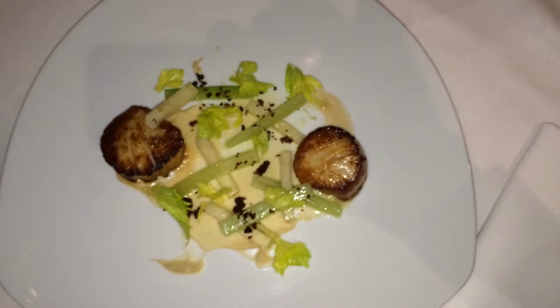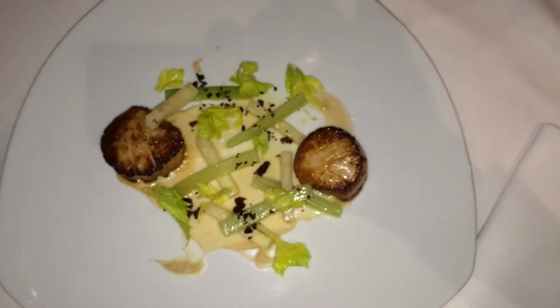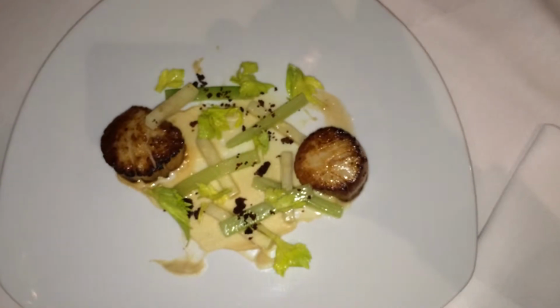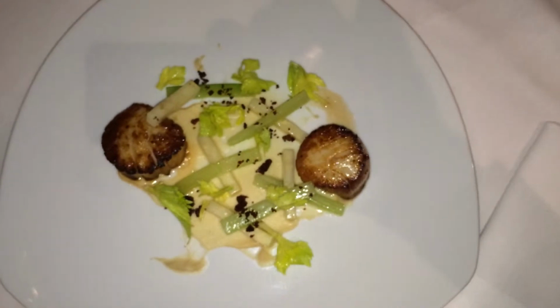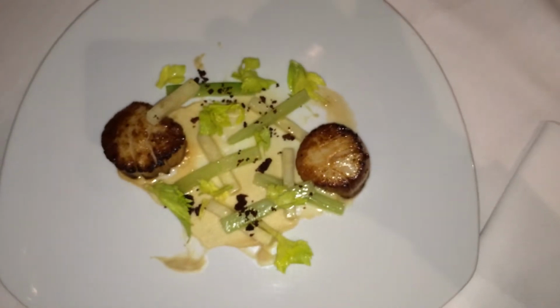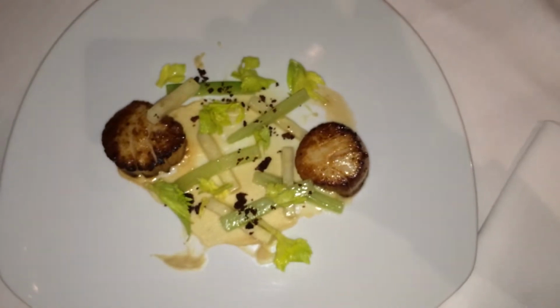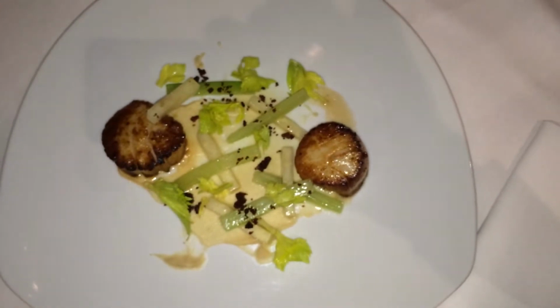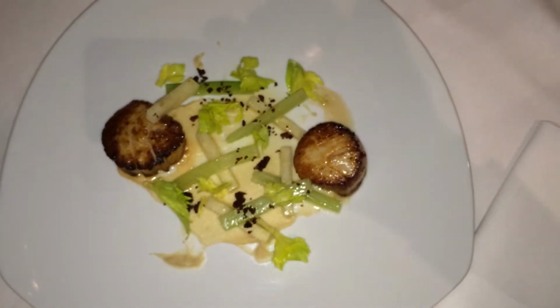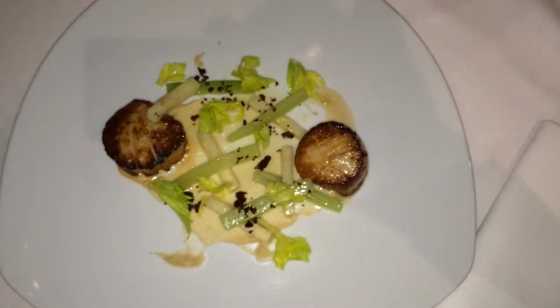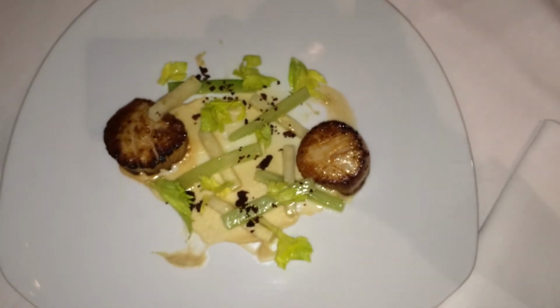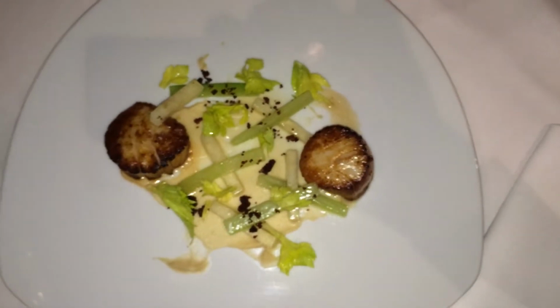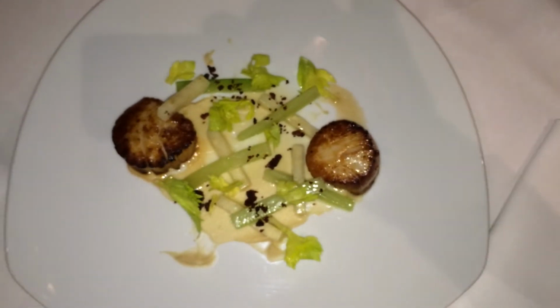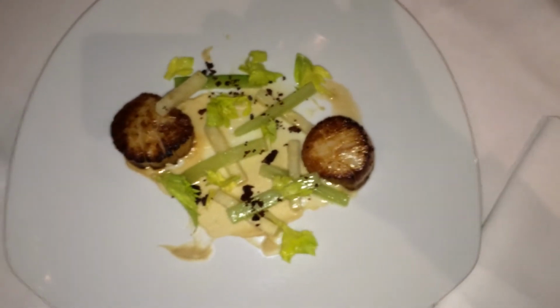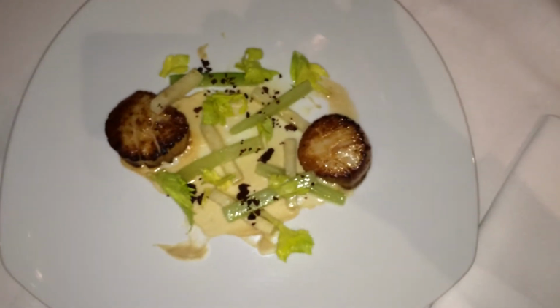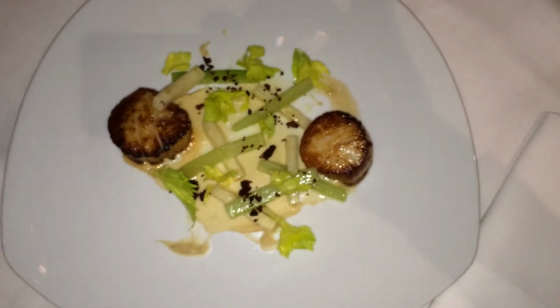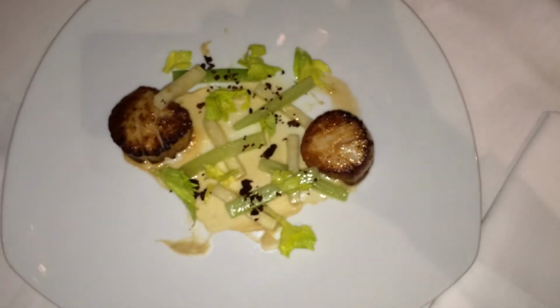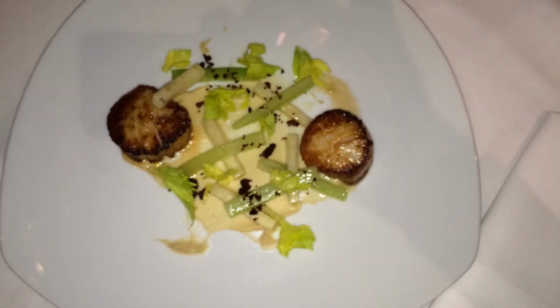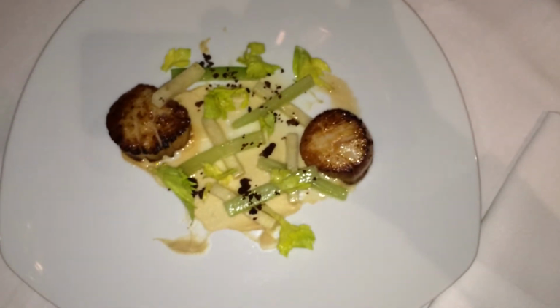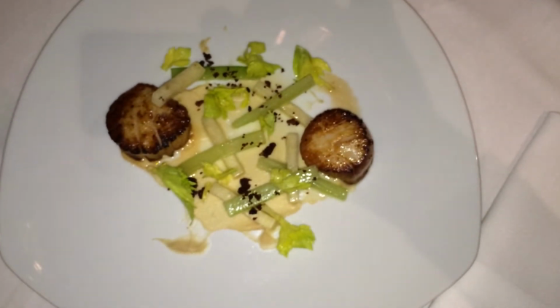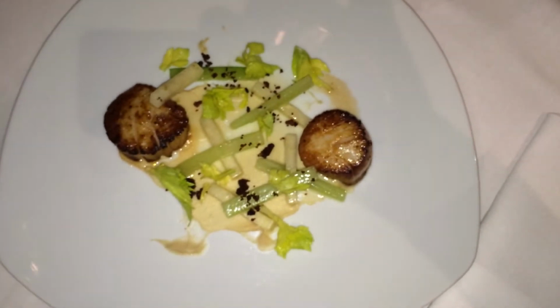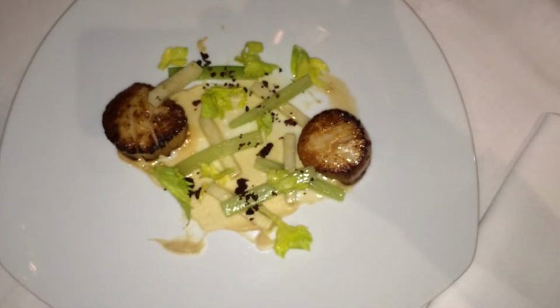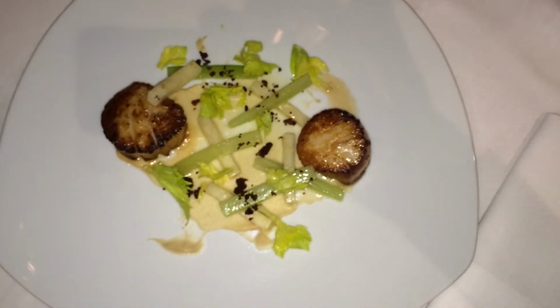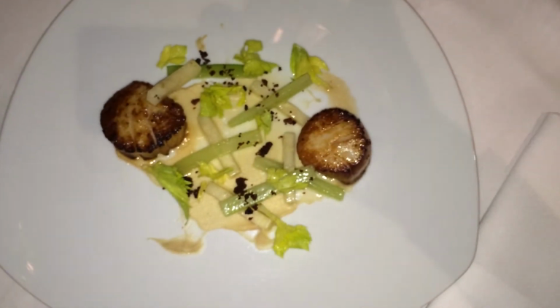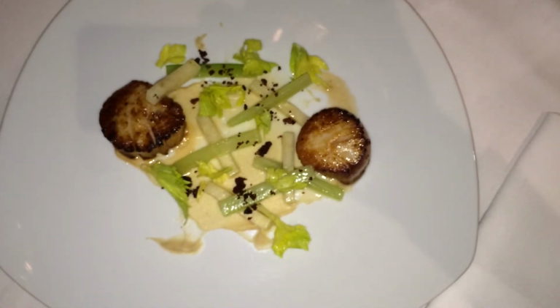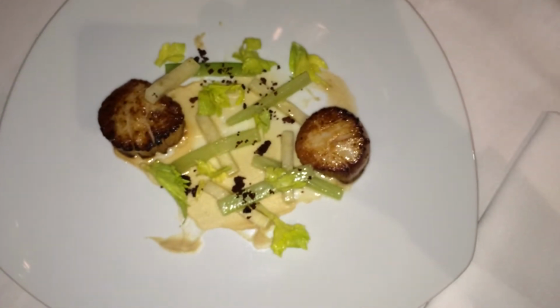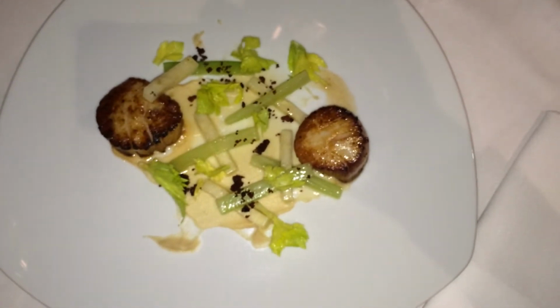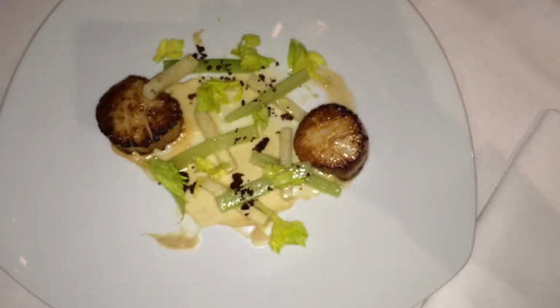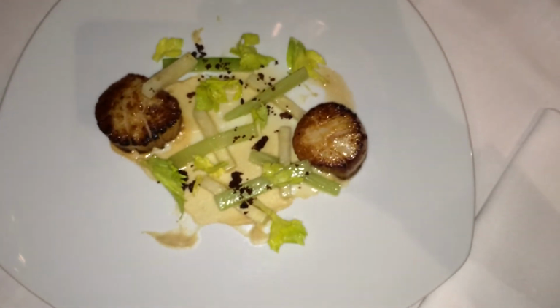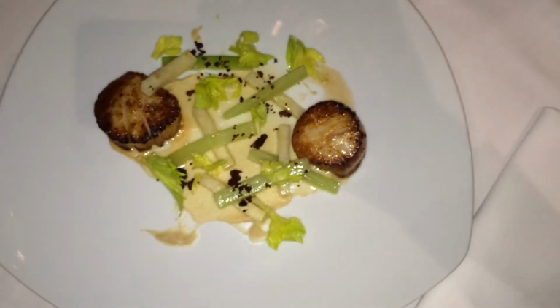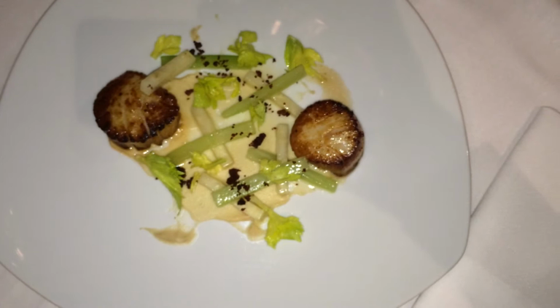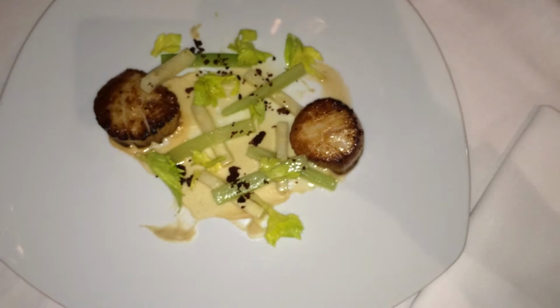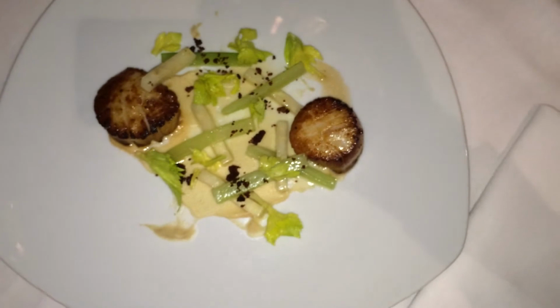Our dehydrator just broke, so there are no scallop chips on there right now — but there will be scallop chips.